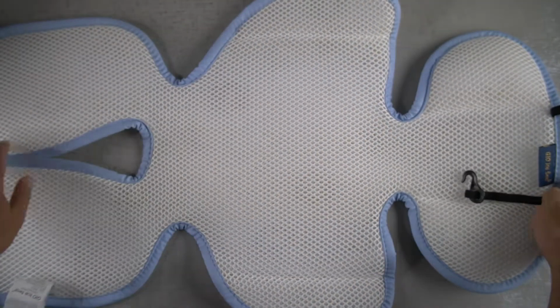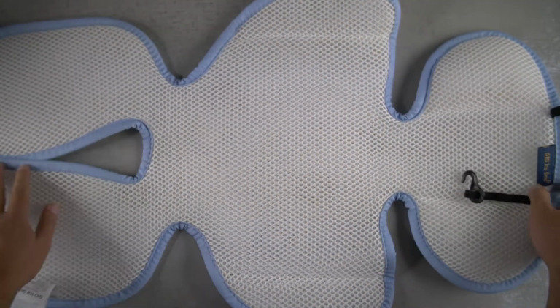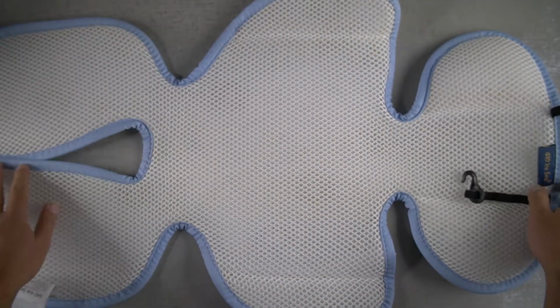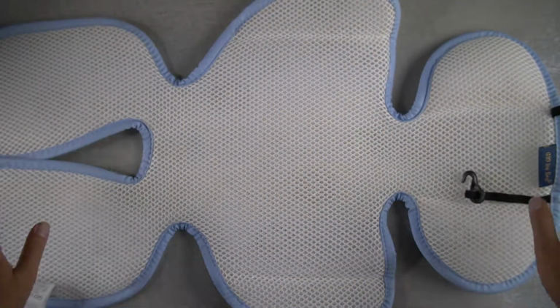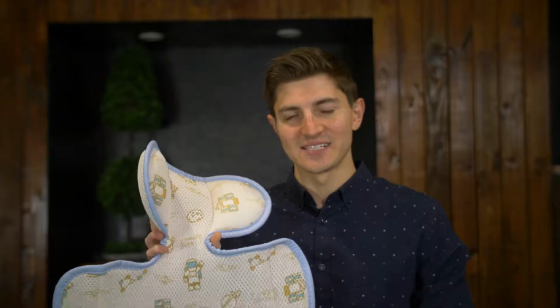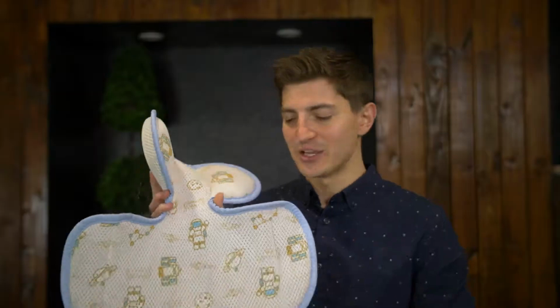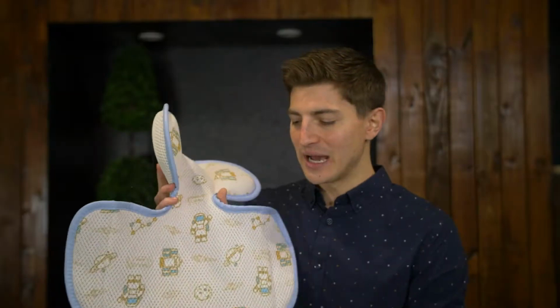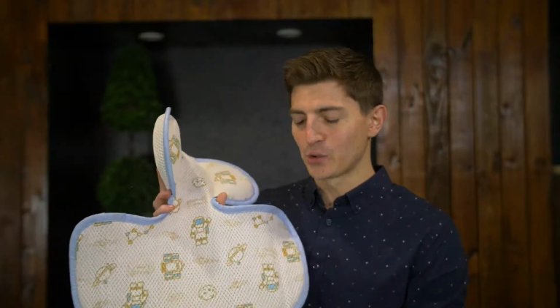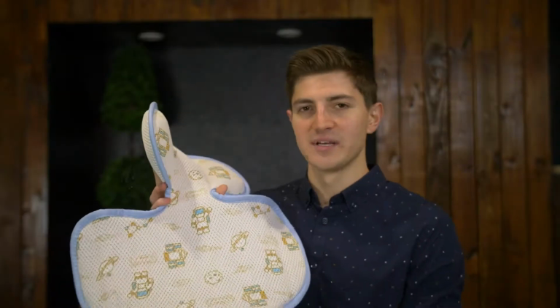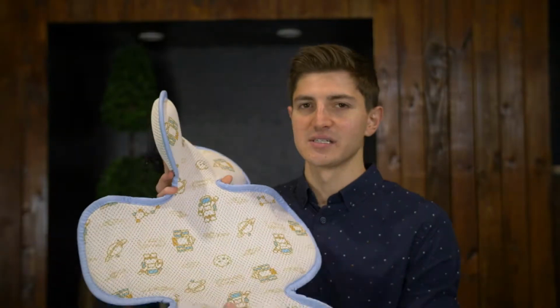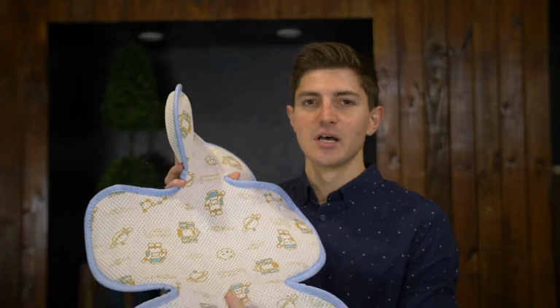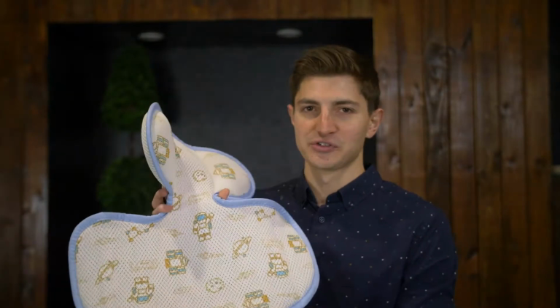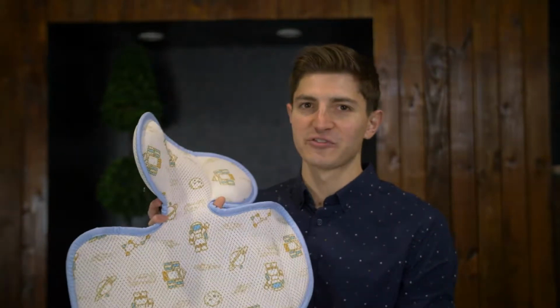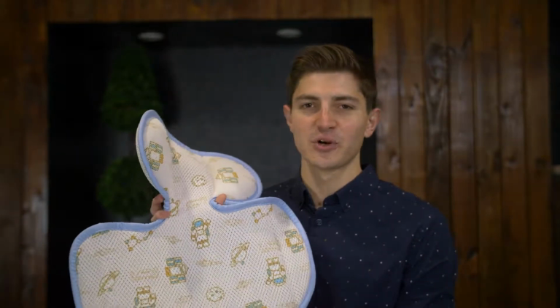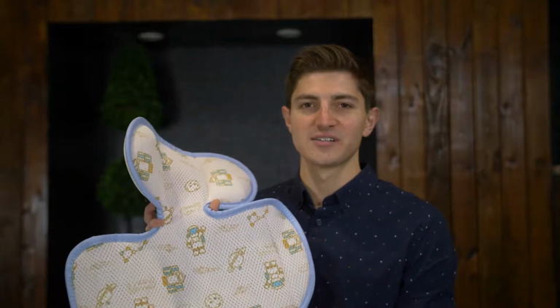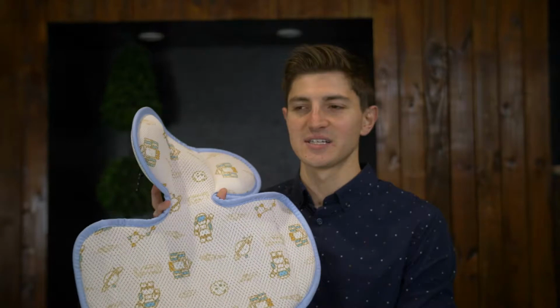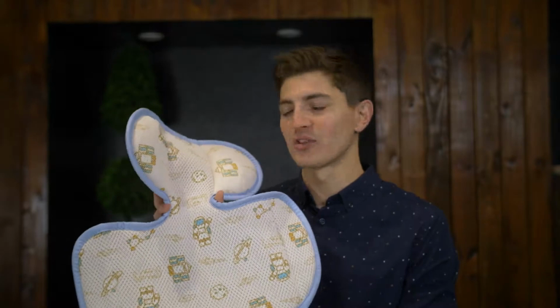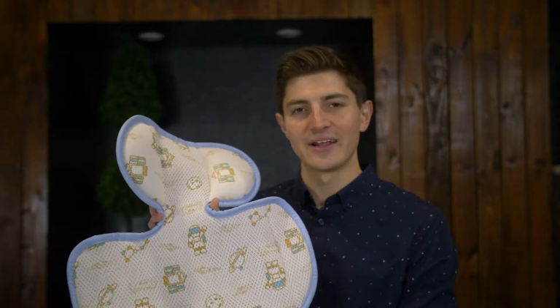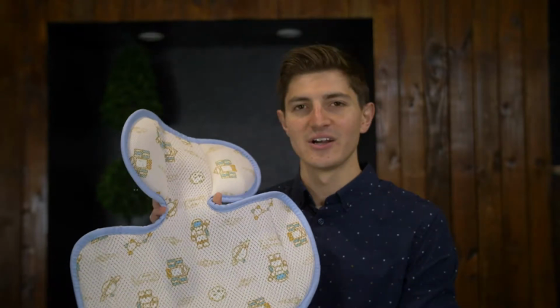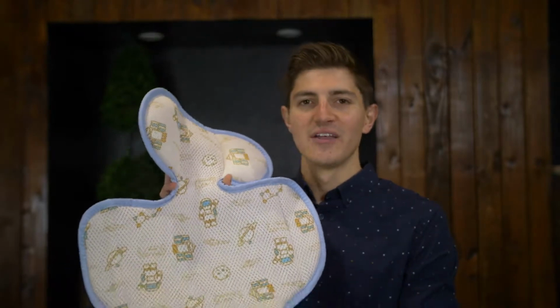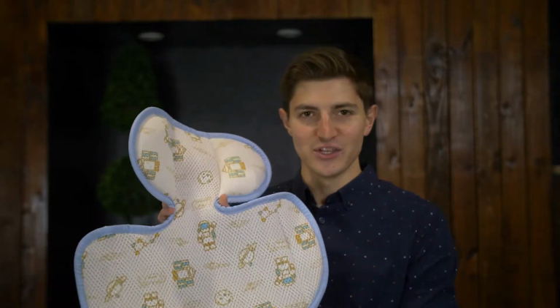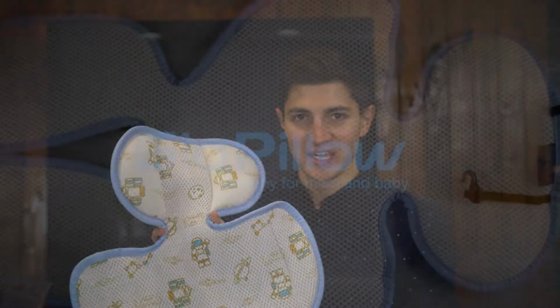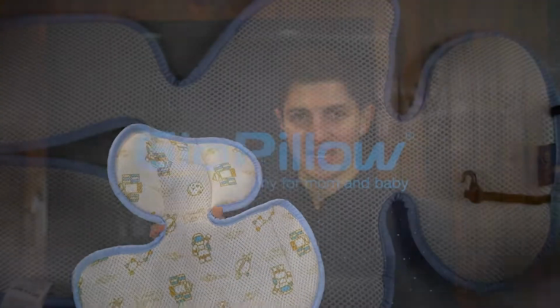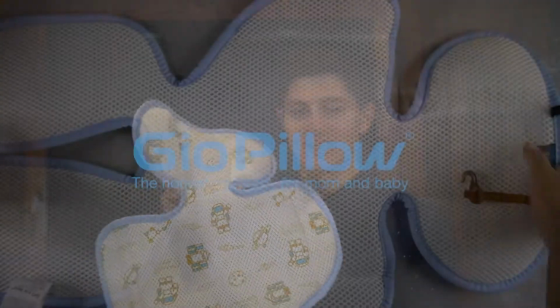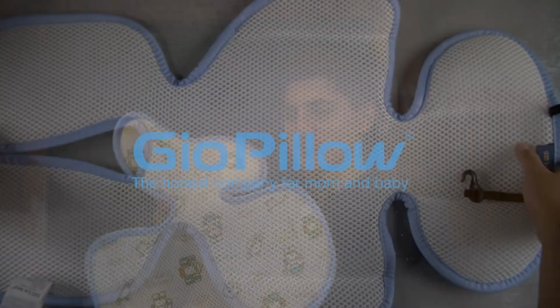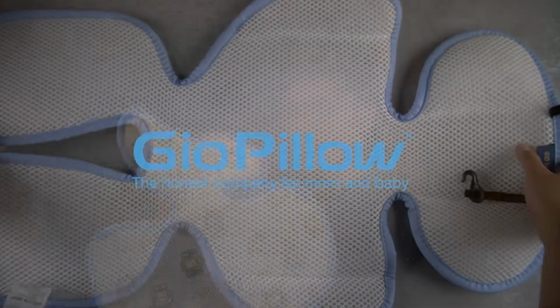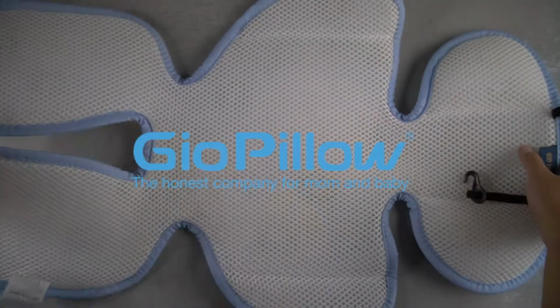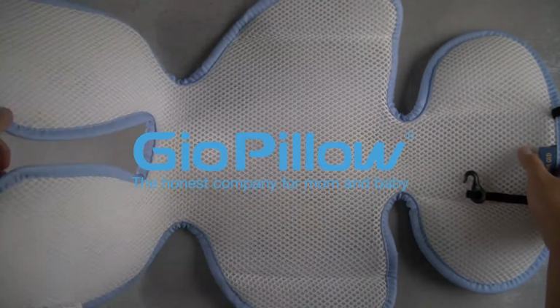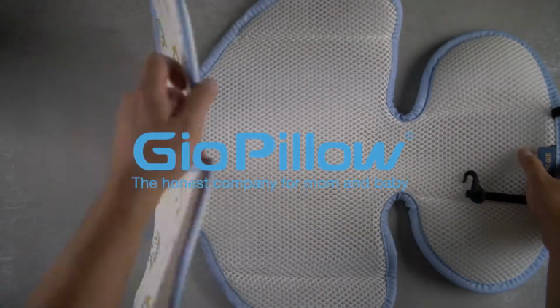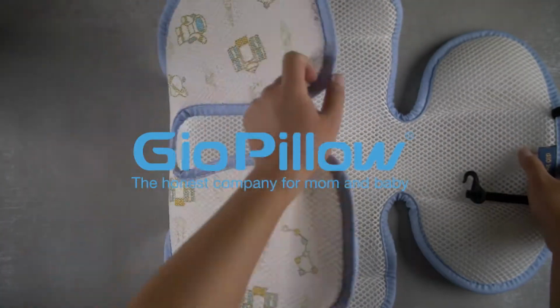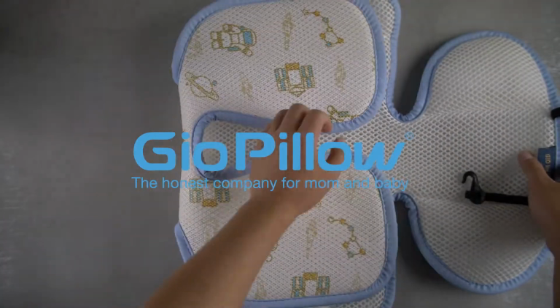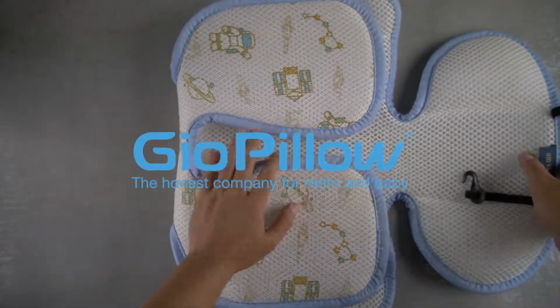Make sure you guys check it out today — you're not going to want to miss it. The most comfortable car liner that you can get. It's right here, the GeoSeat Liner.